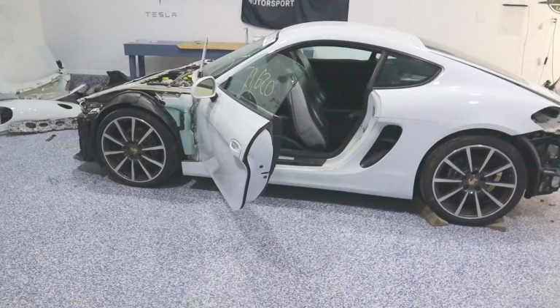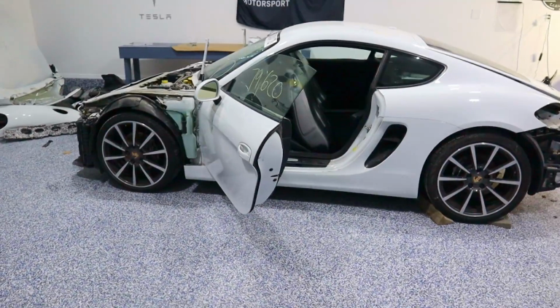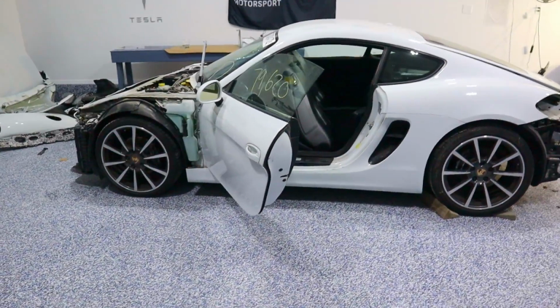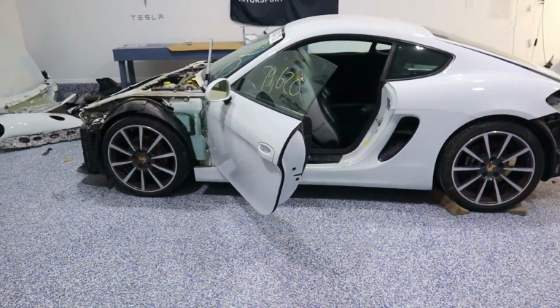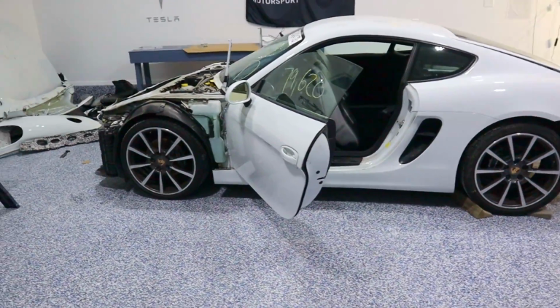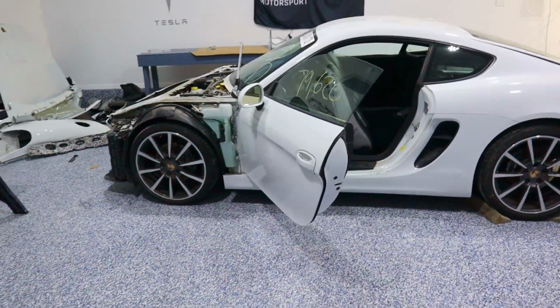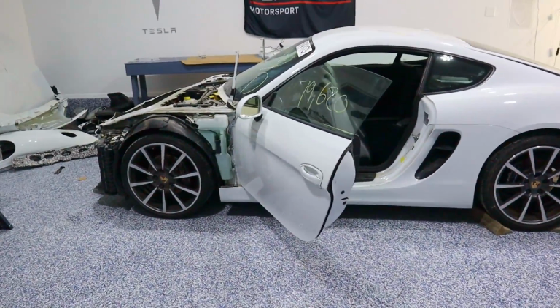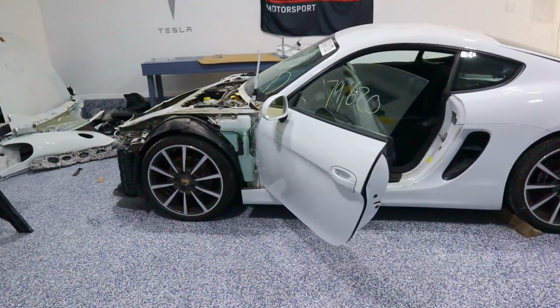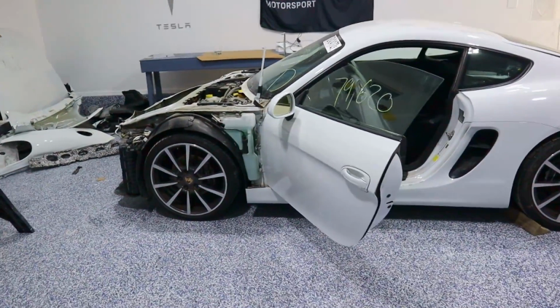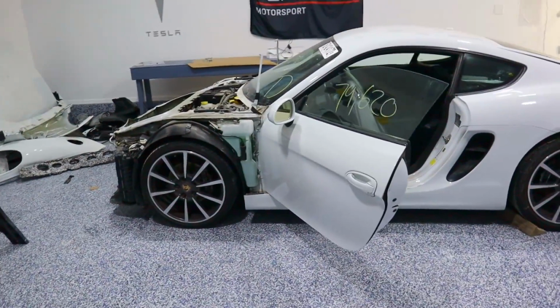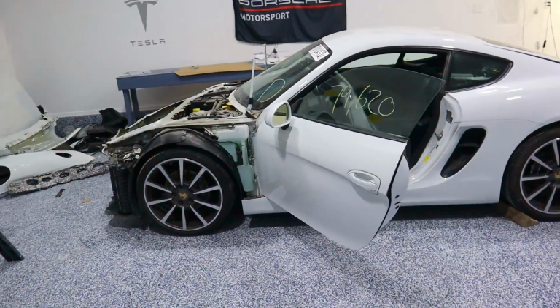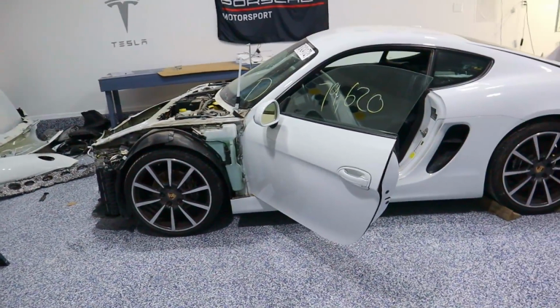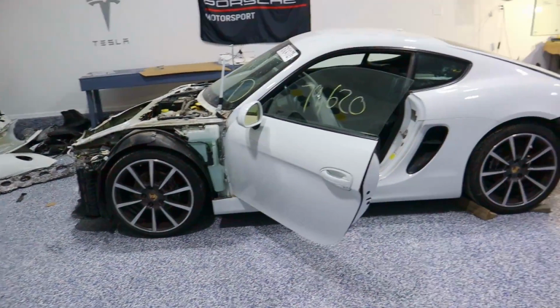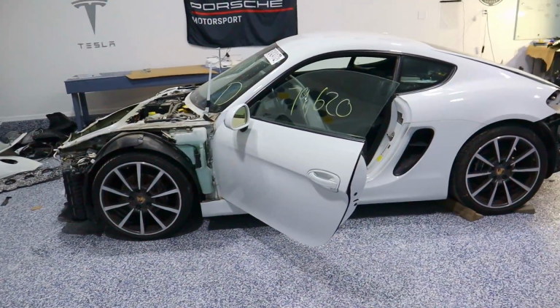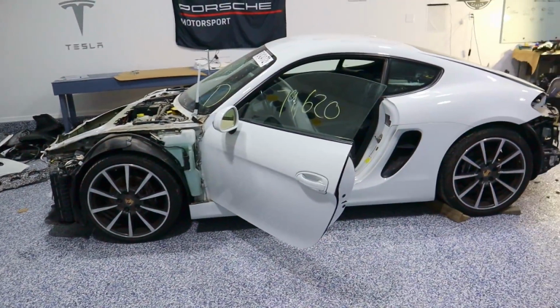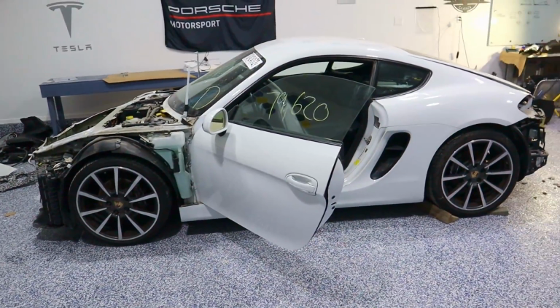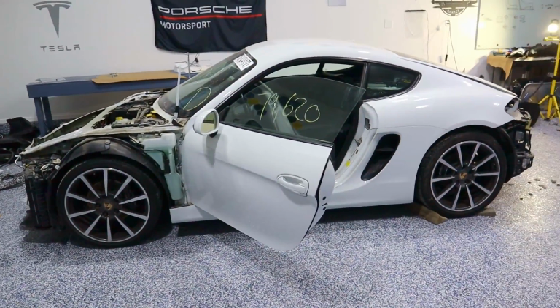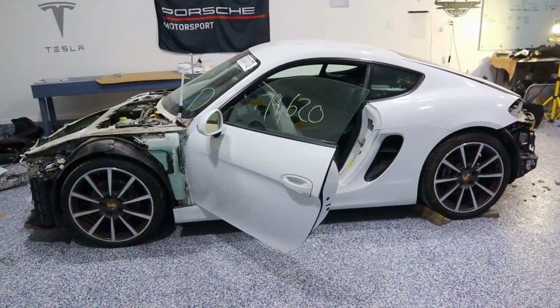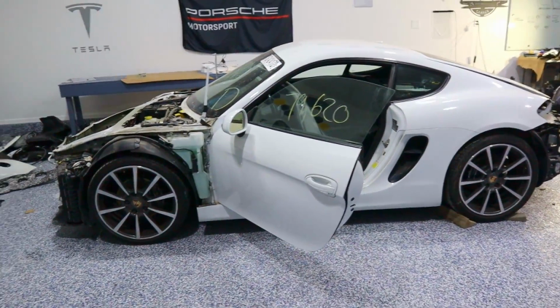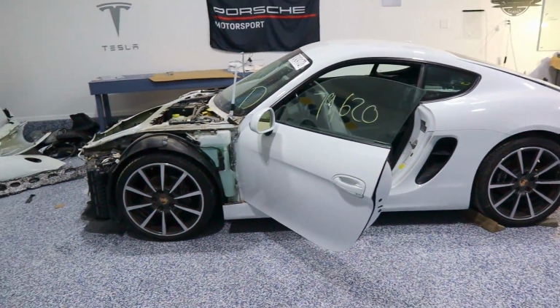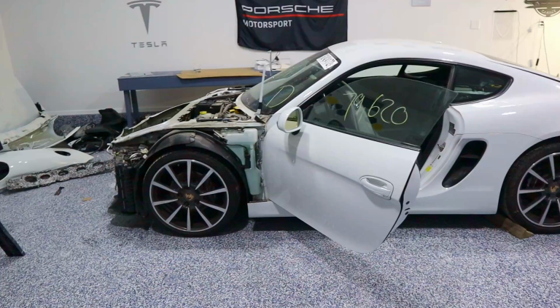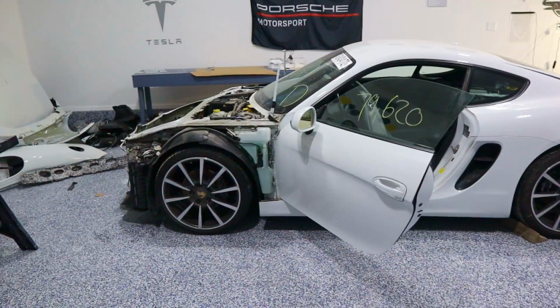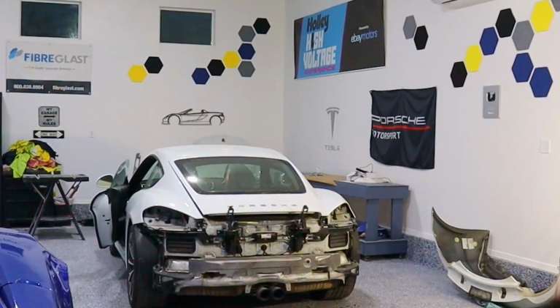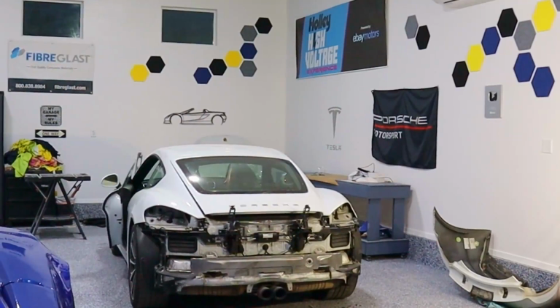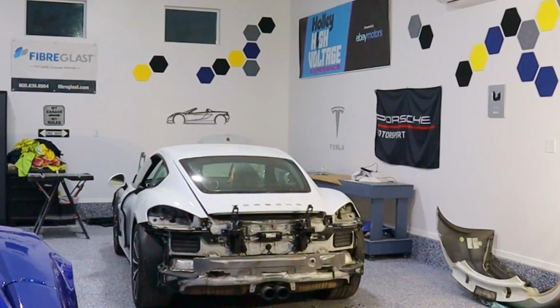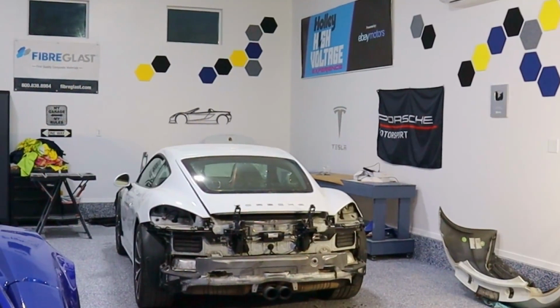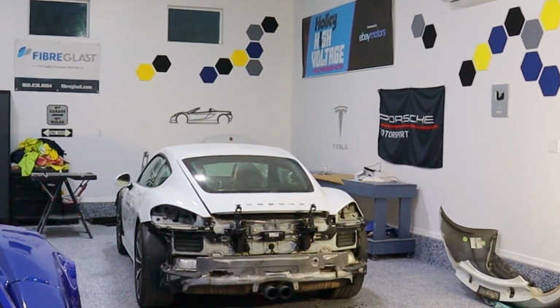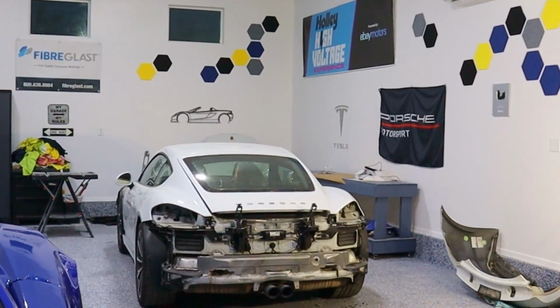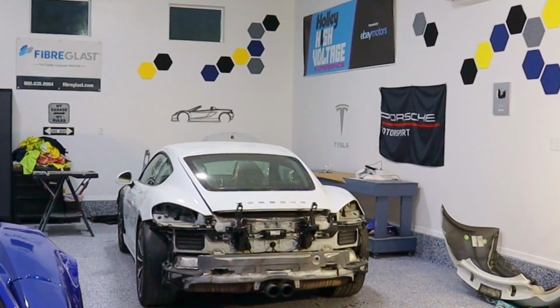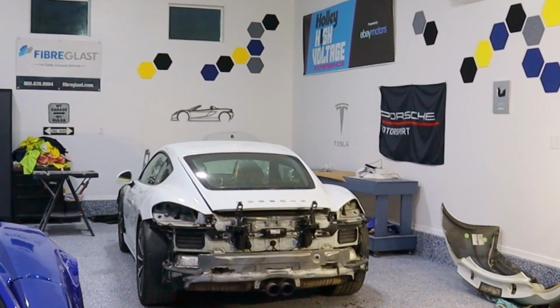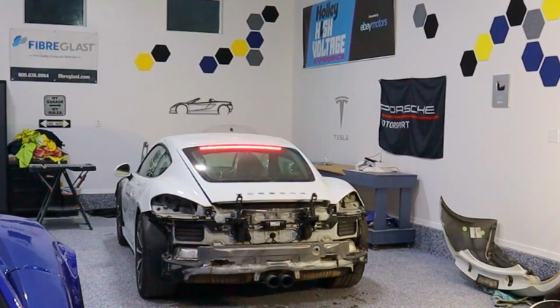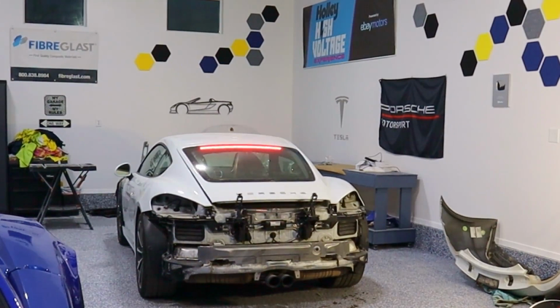It is time to get this on a lift, so I'm going to back it out — this might be the last time it moves under gas power.